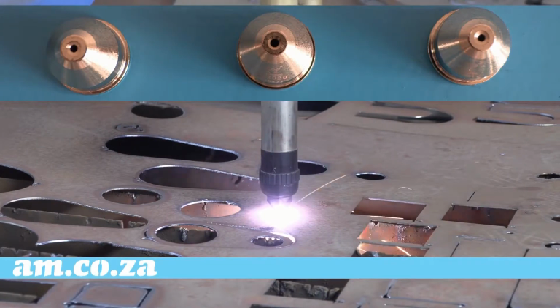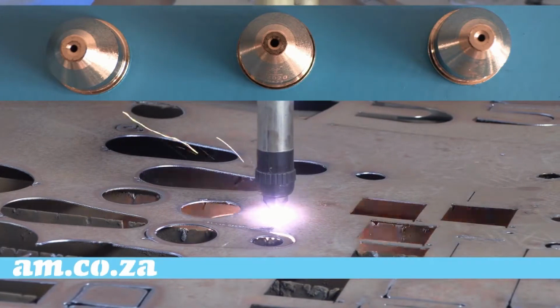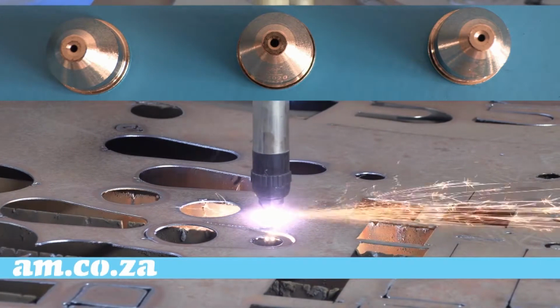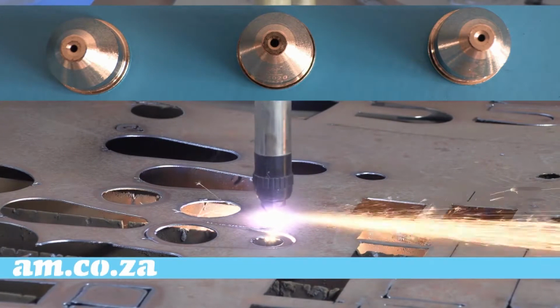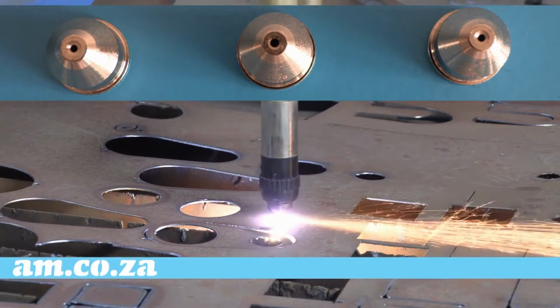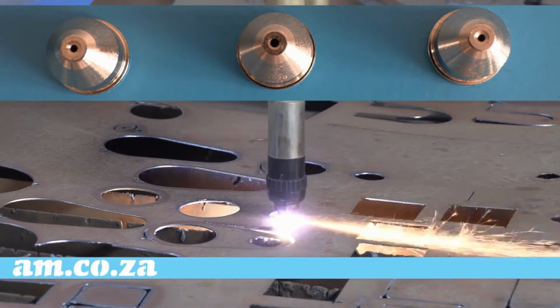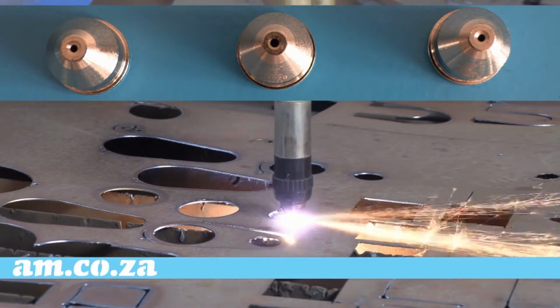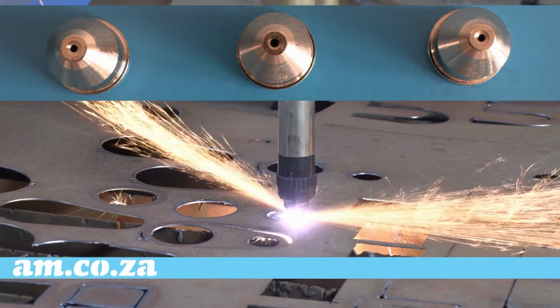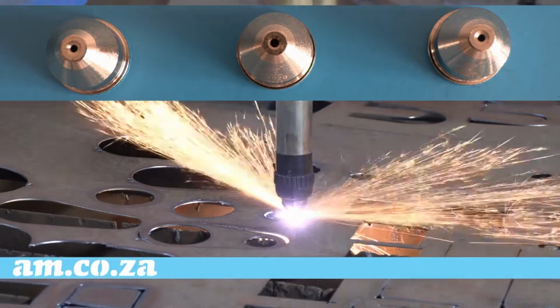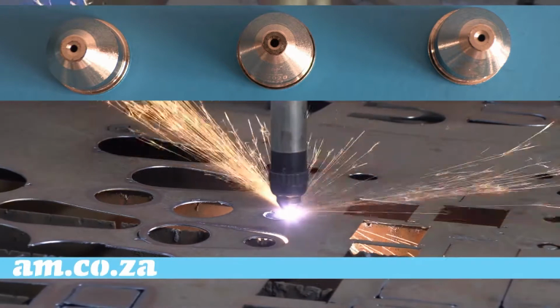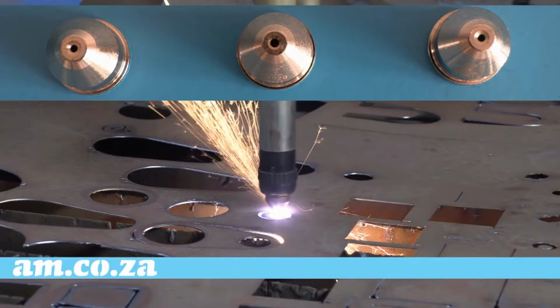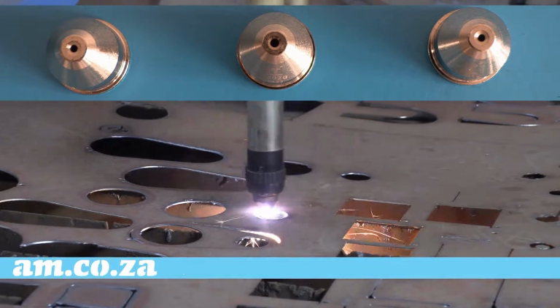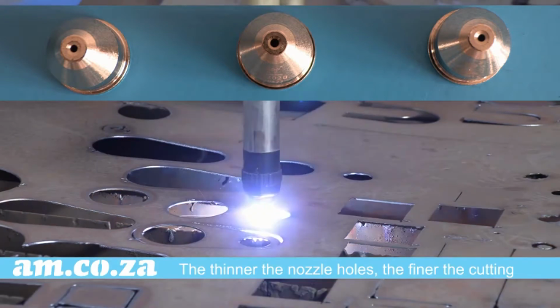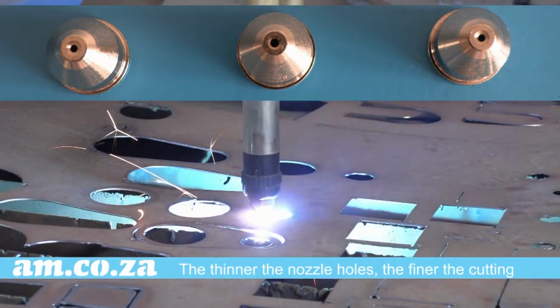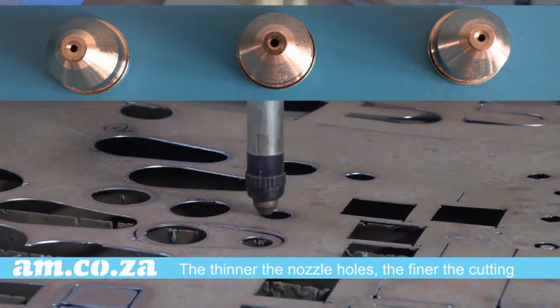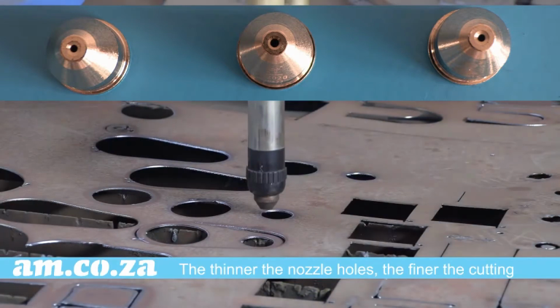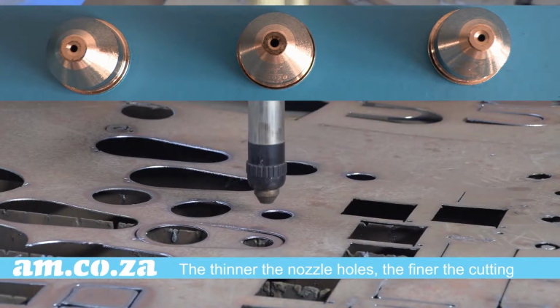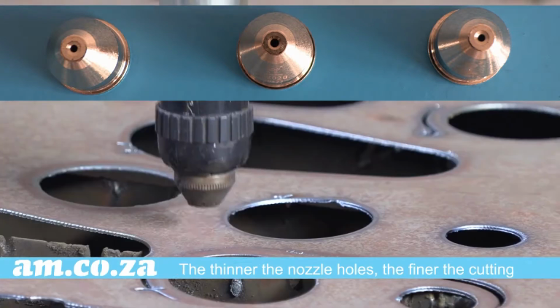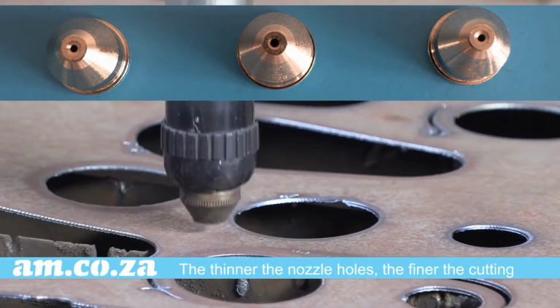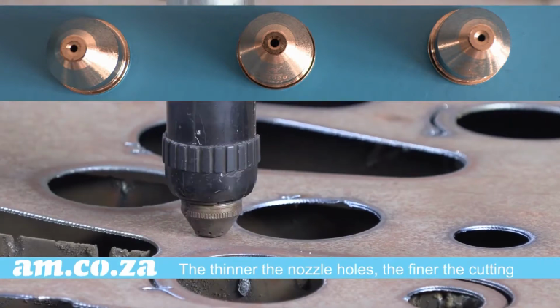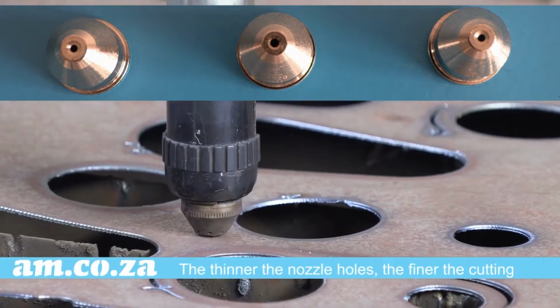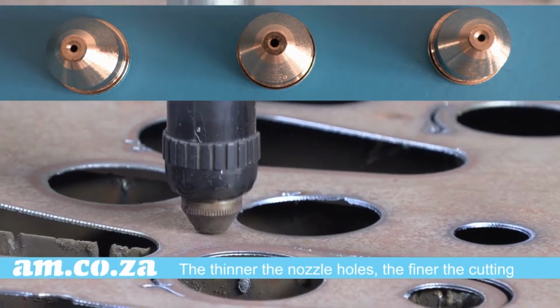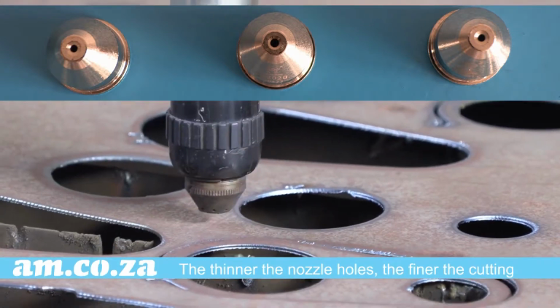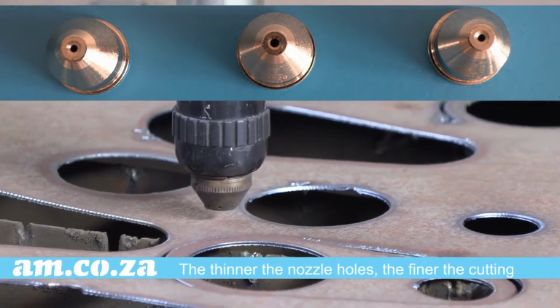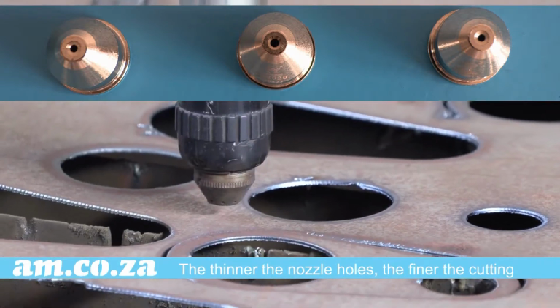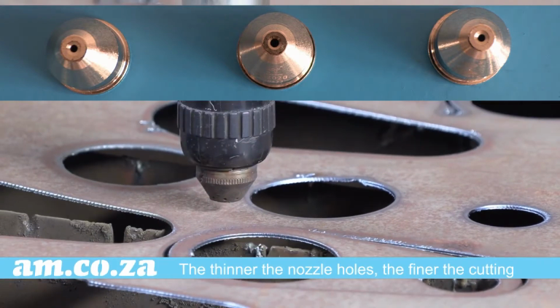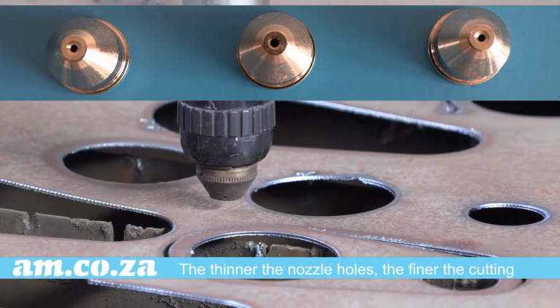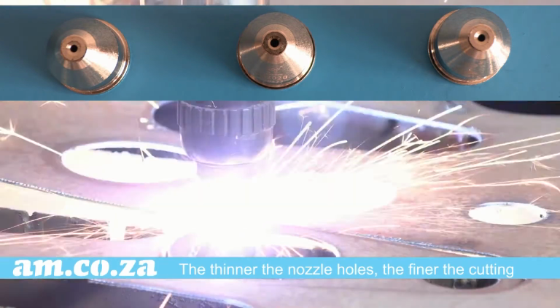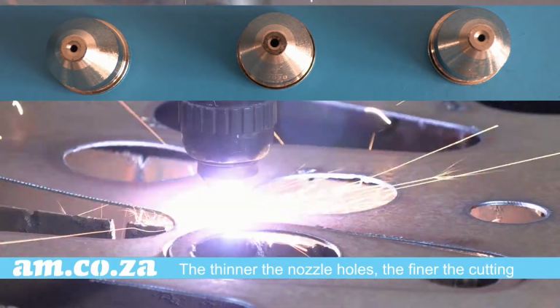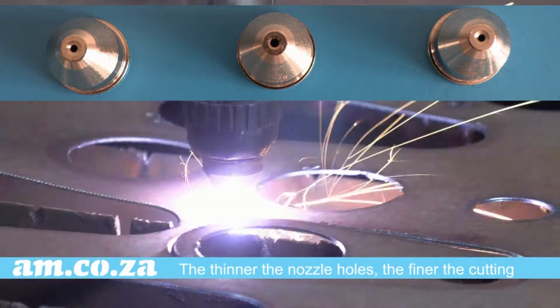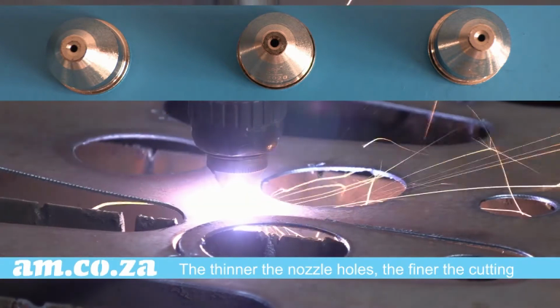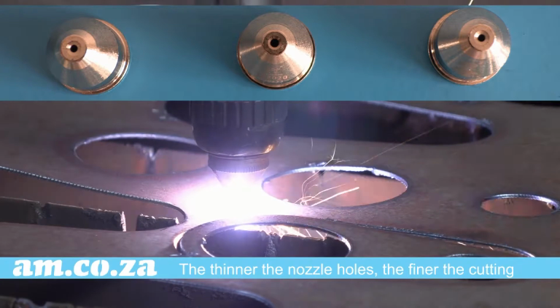The thinner the holes on the nozzle, the thinner the plasma result, and the thinner the plasma result the finer the cutting.